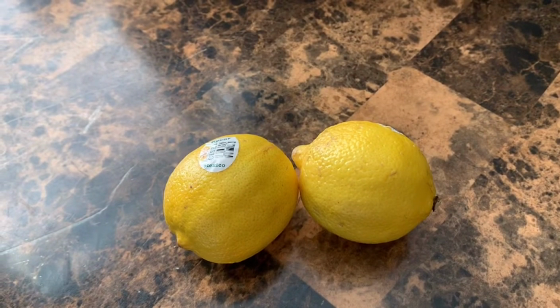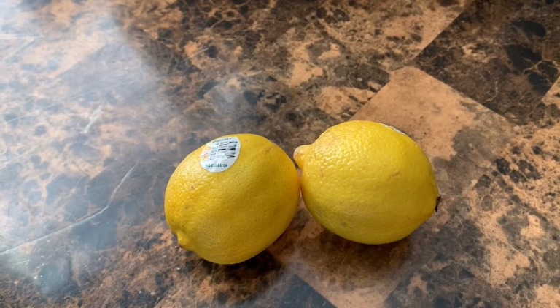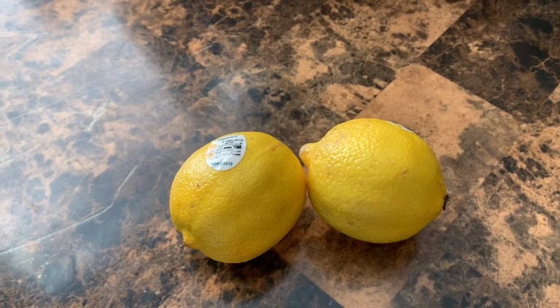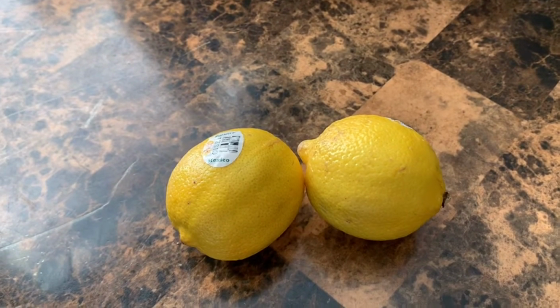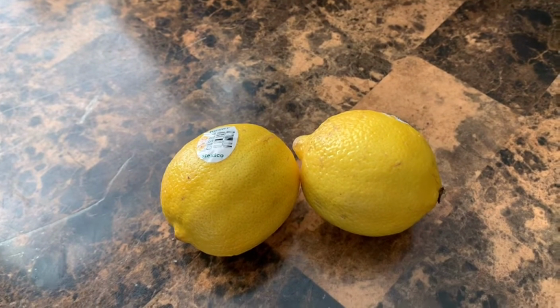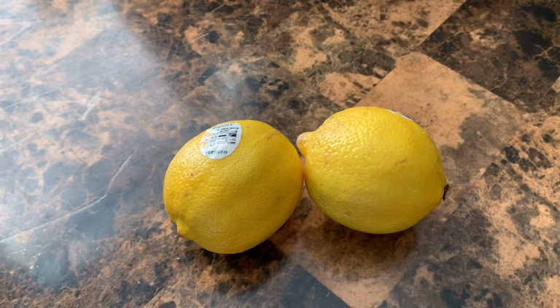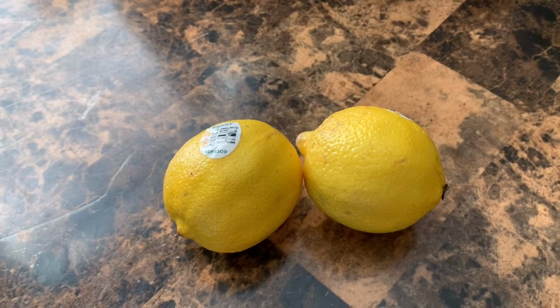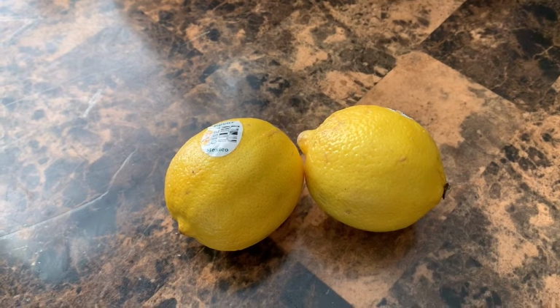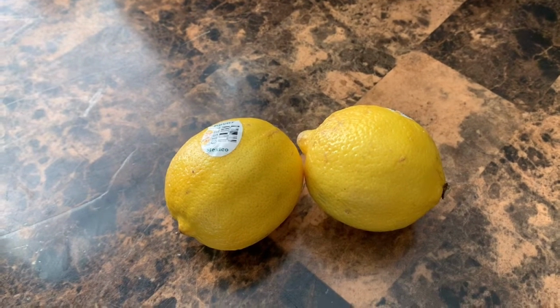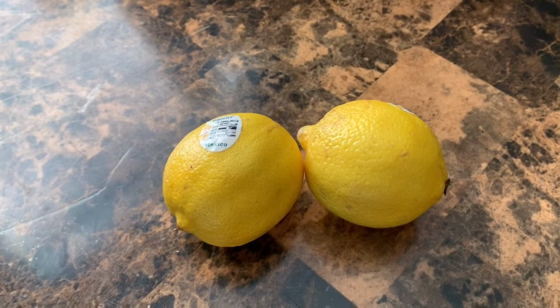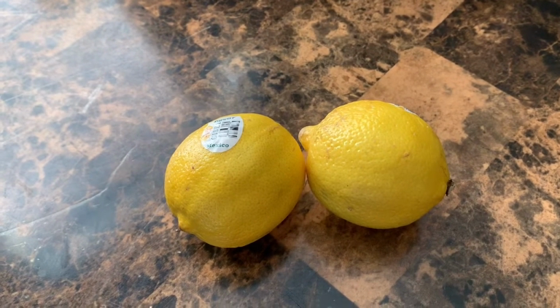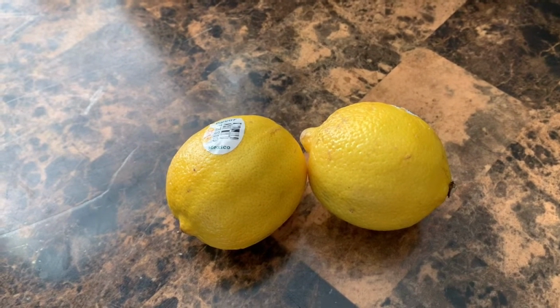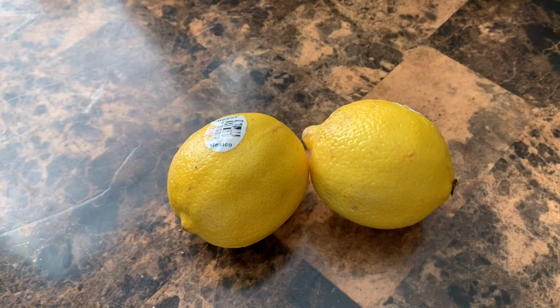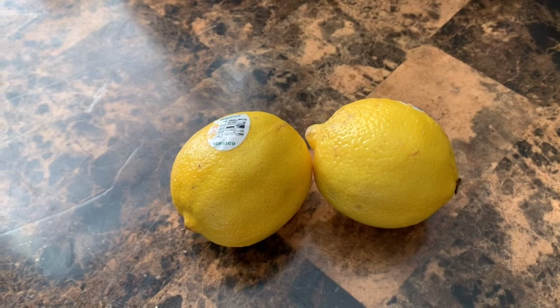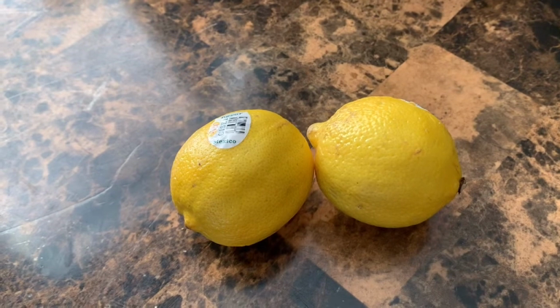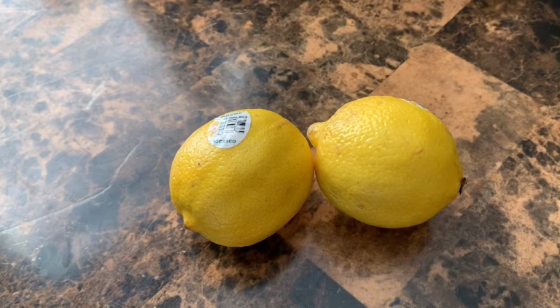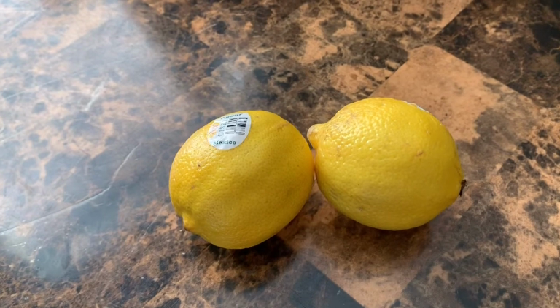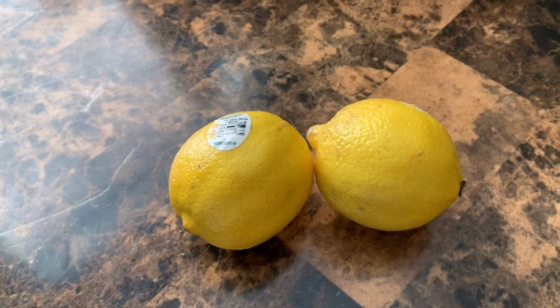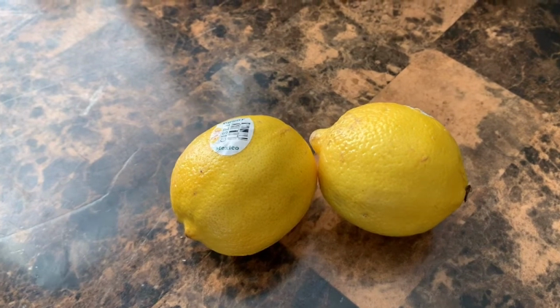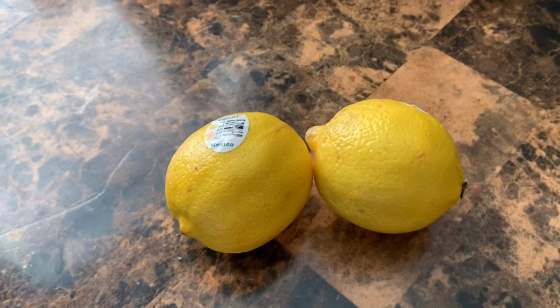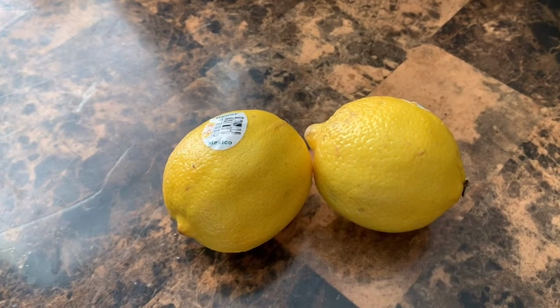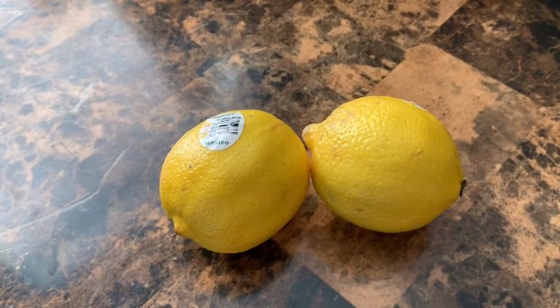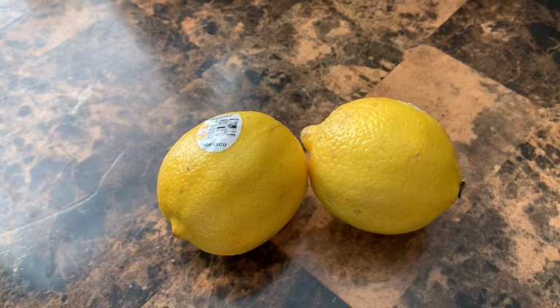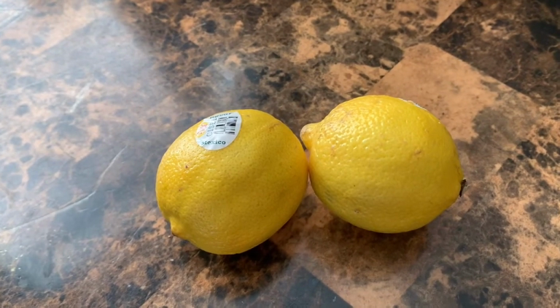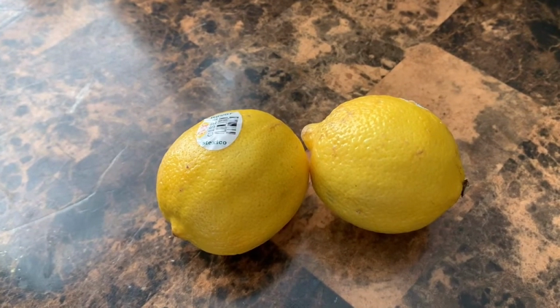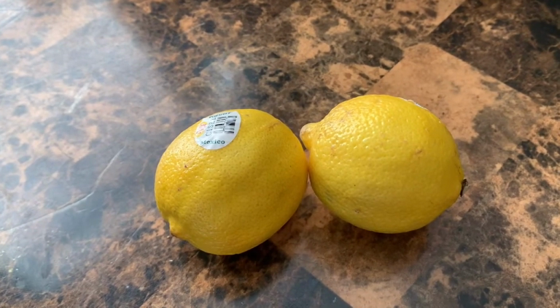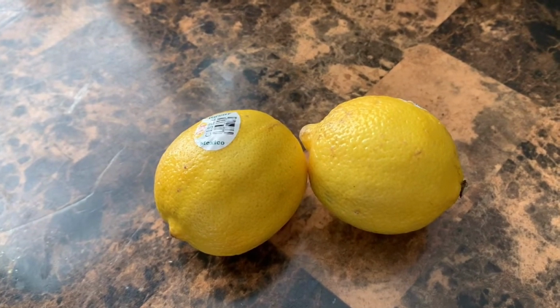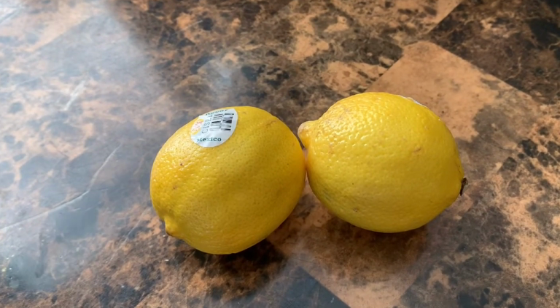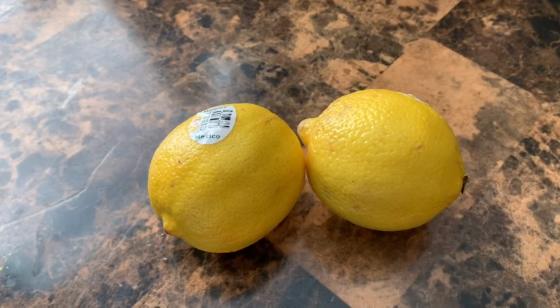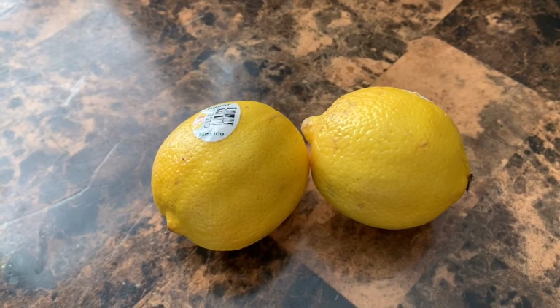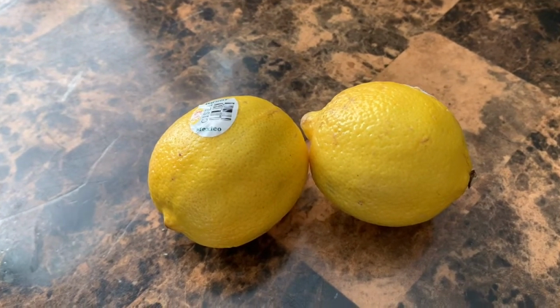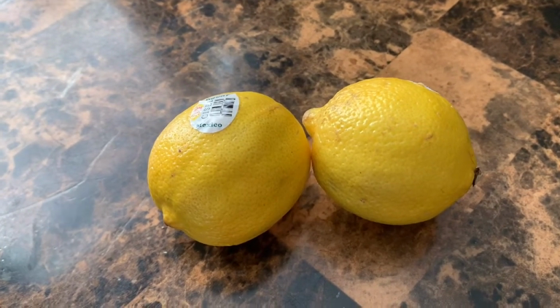Before I forget, I wanted y'all to see — I finally got my yellow lemons.